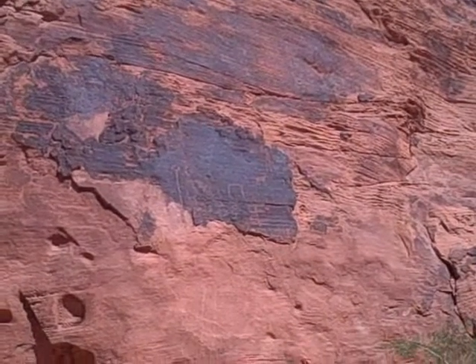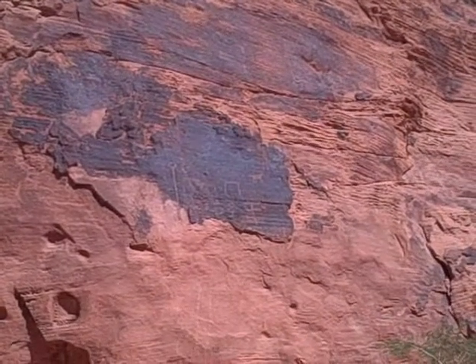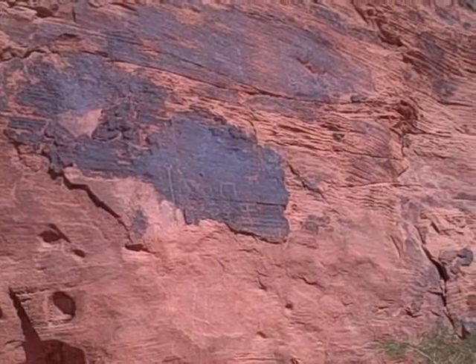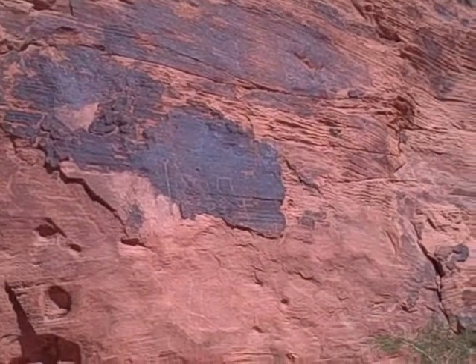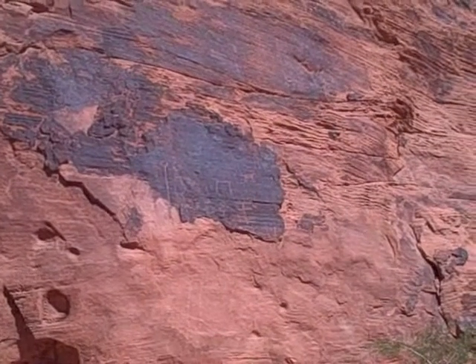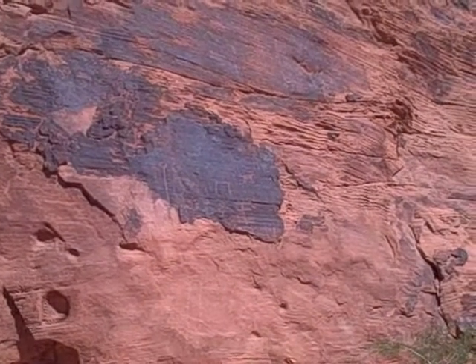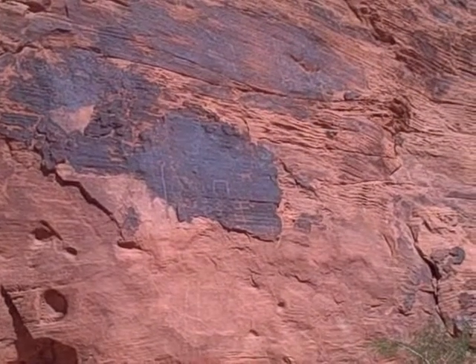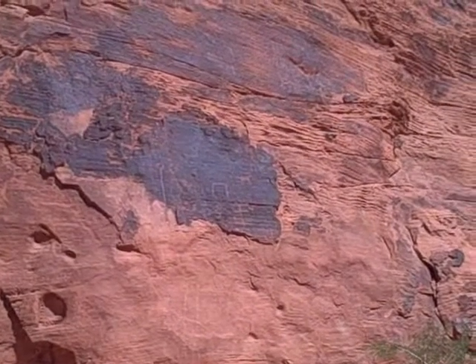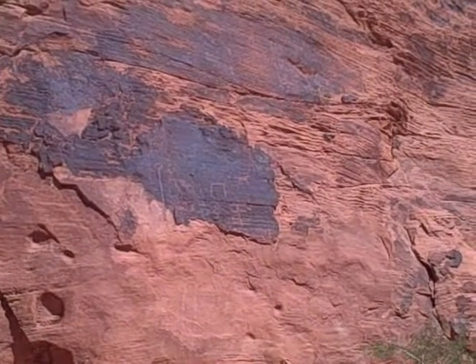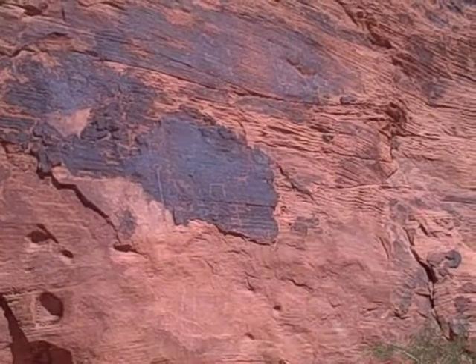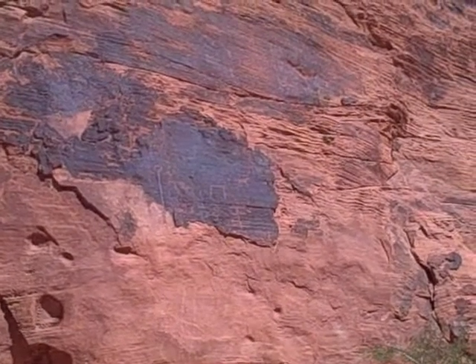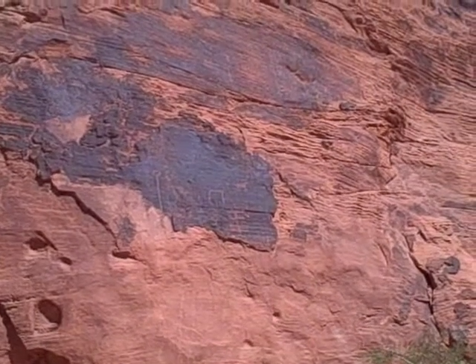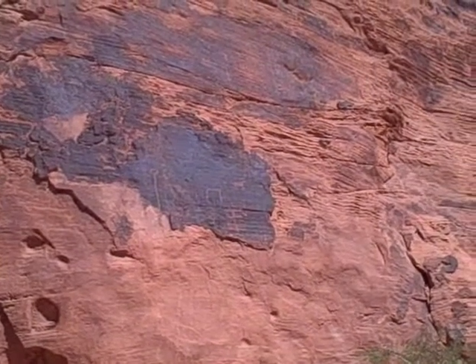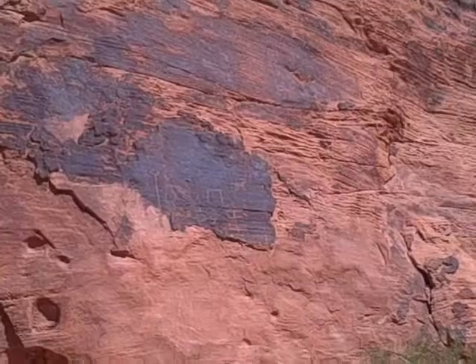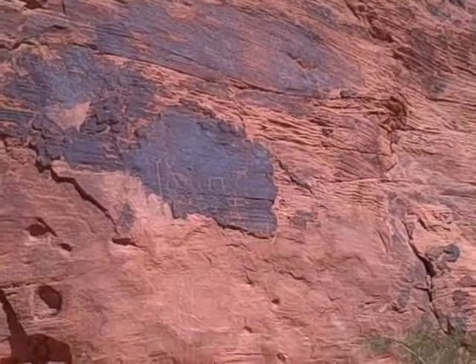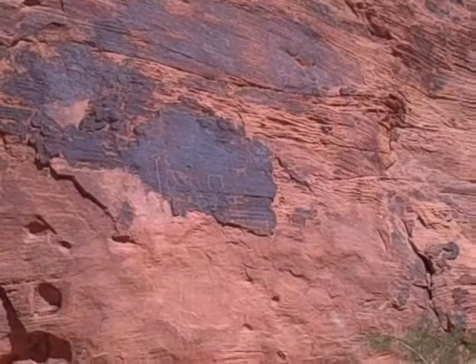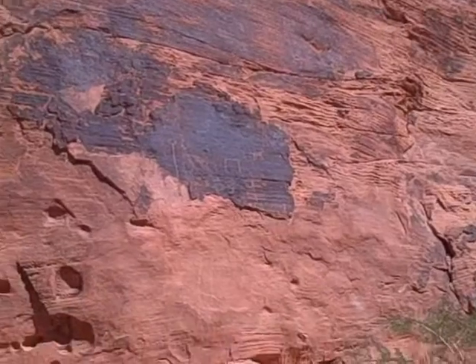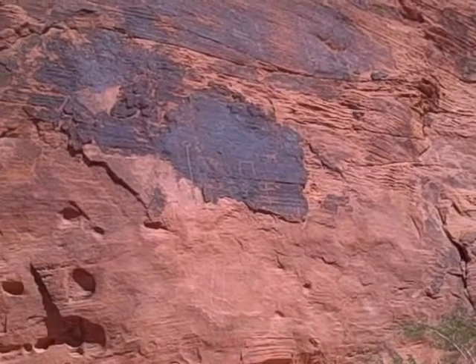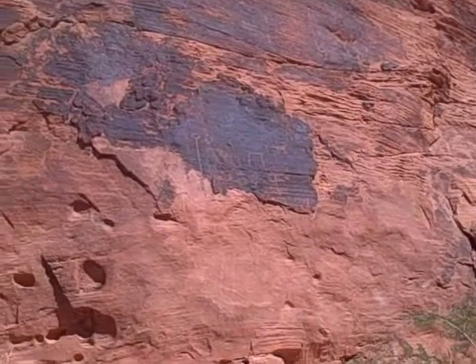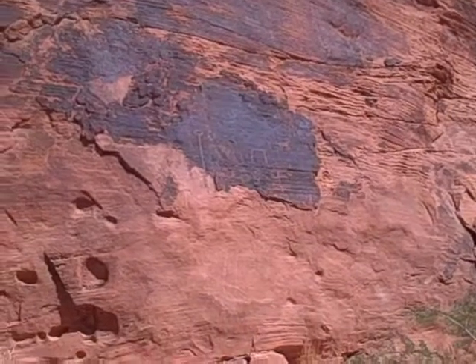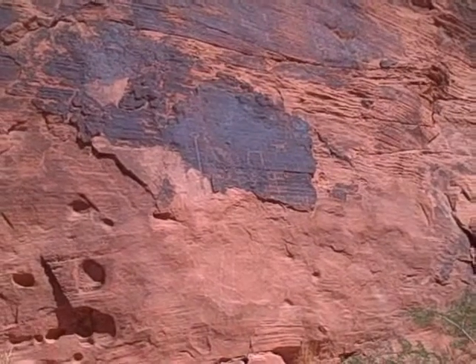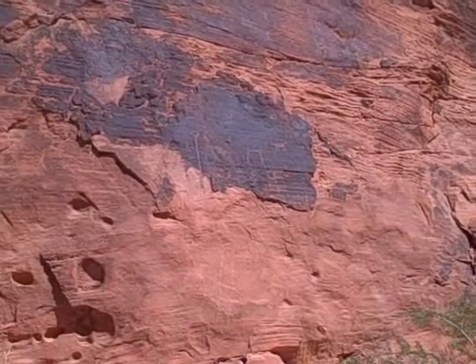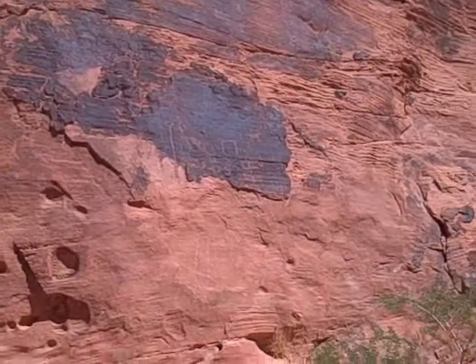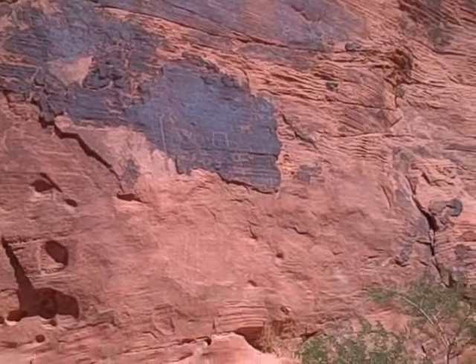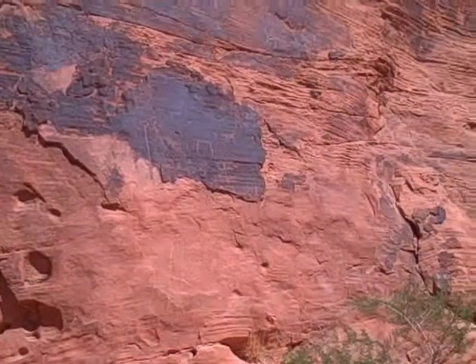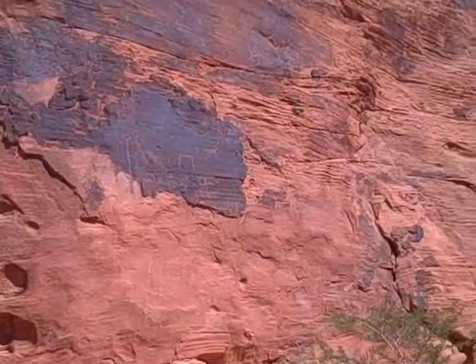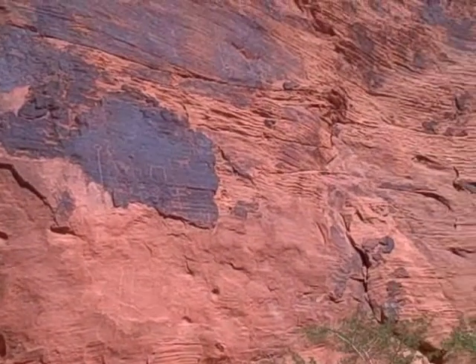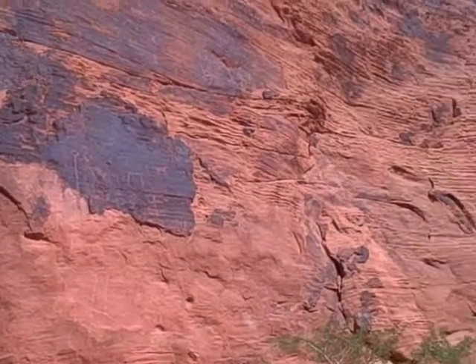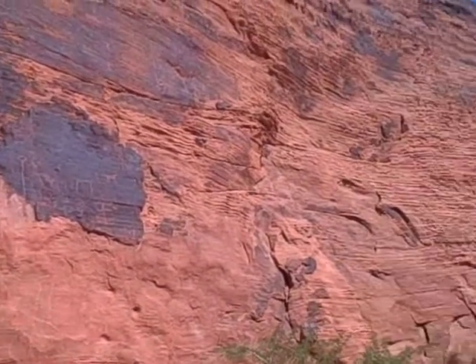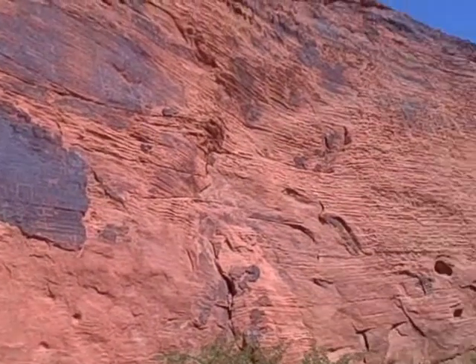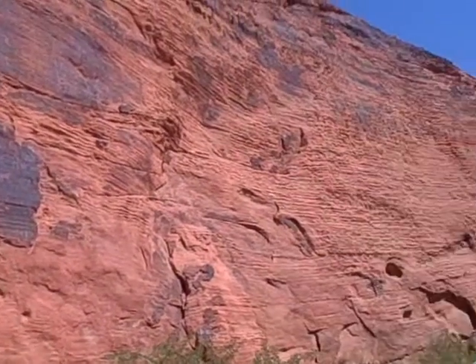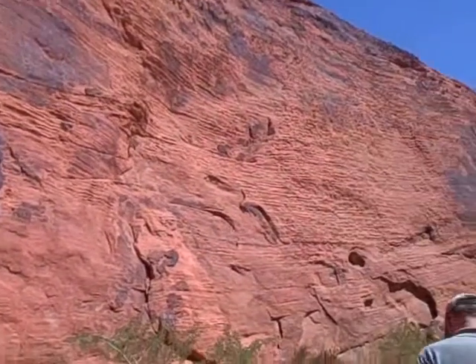Petroglyphs. It's petrified? No, it's what's called a petroglyph, which were painted on the rock. Oh, I see.